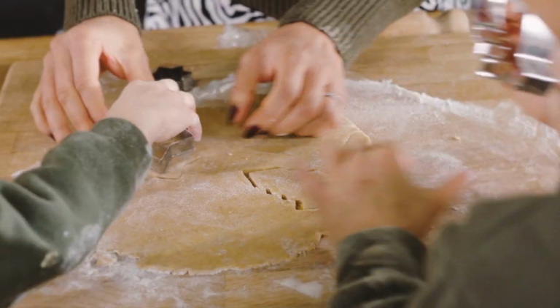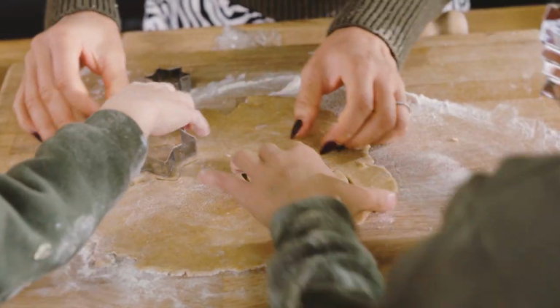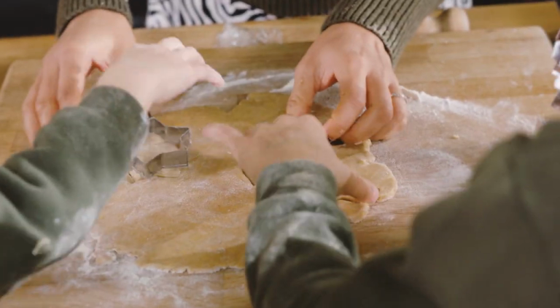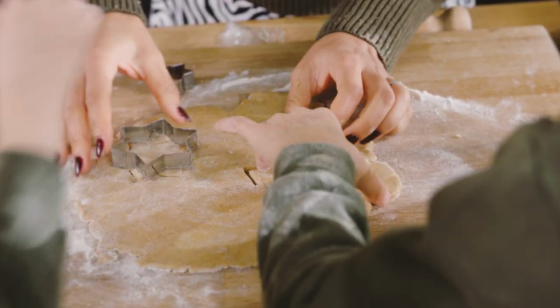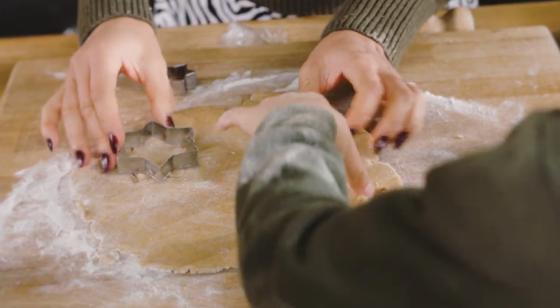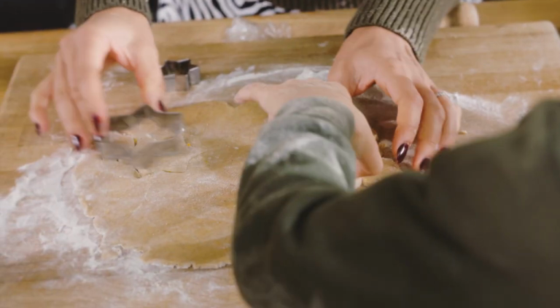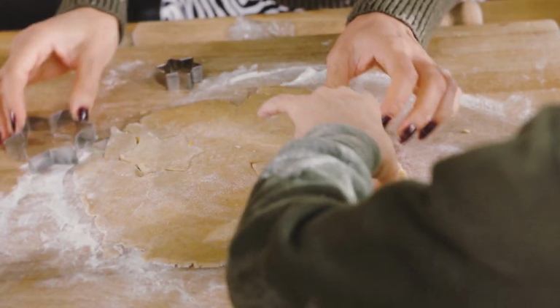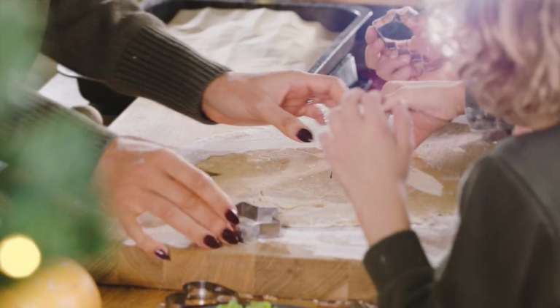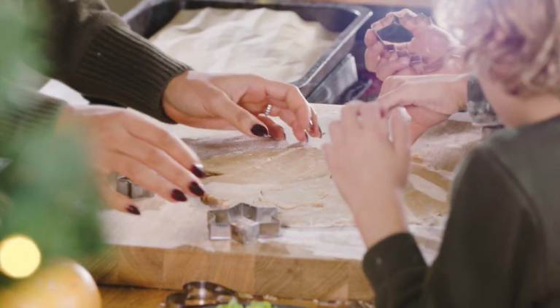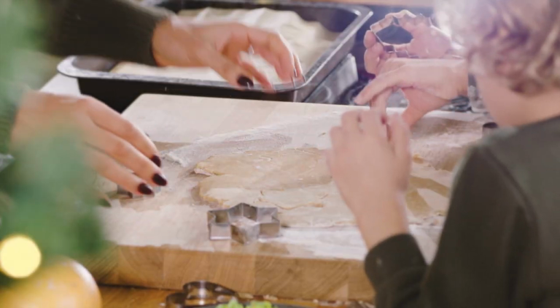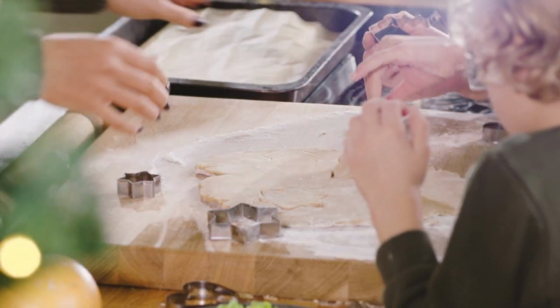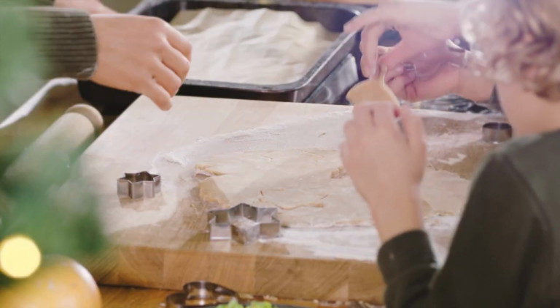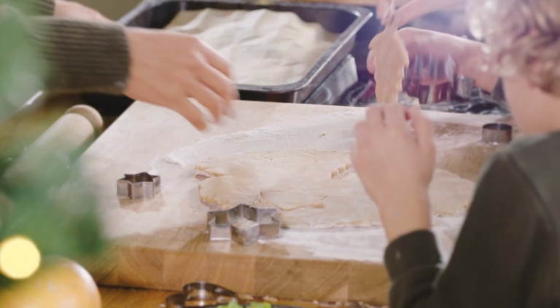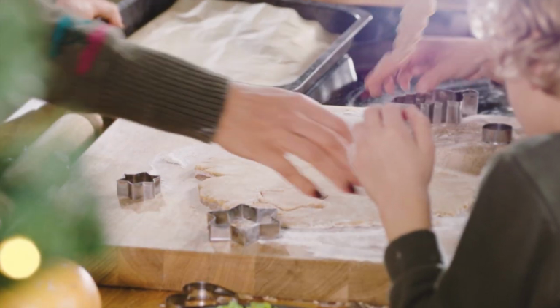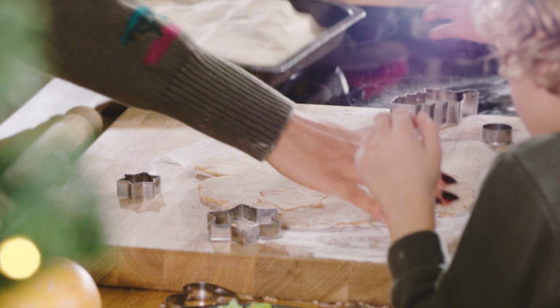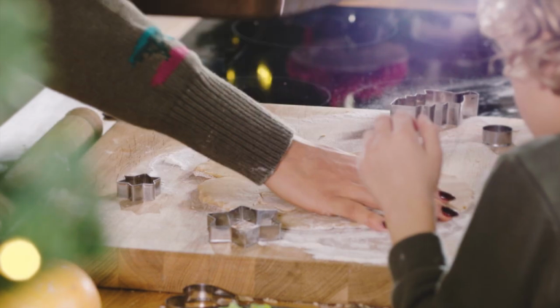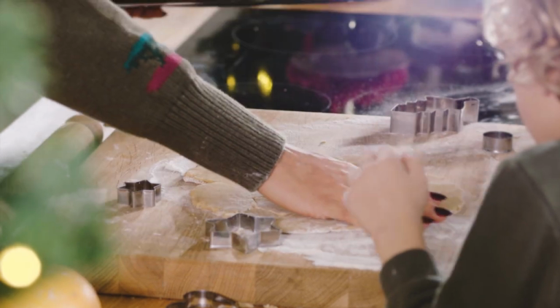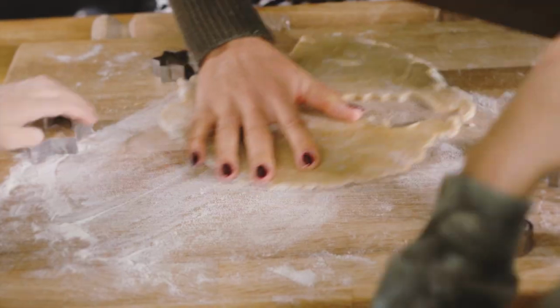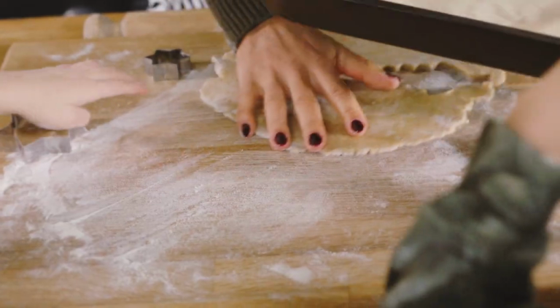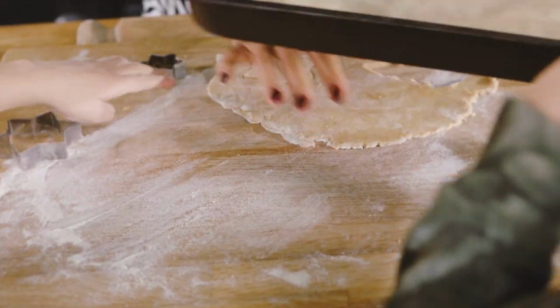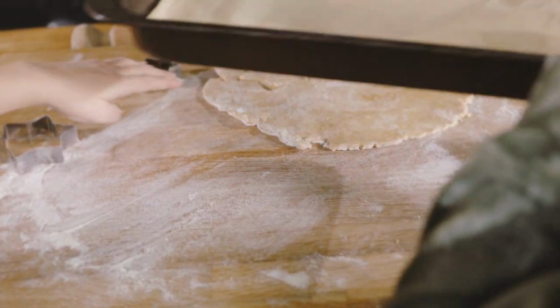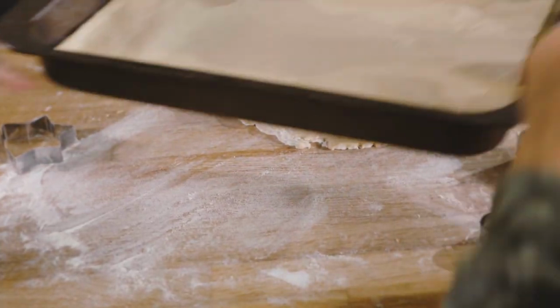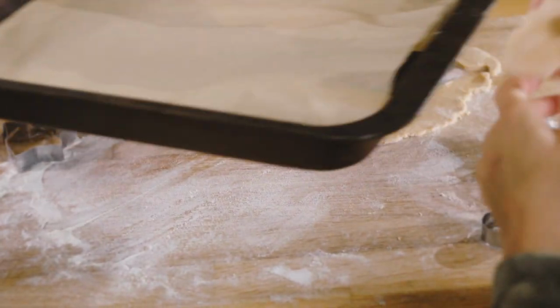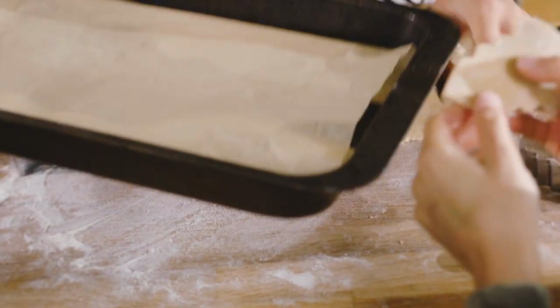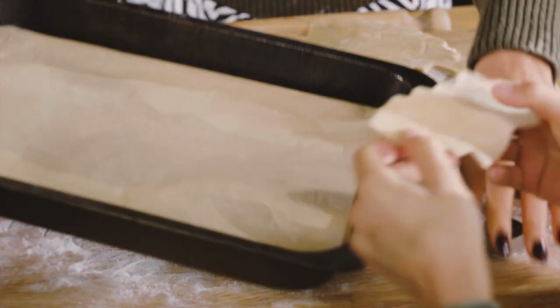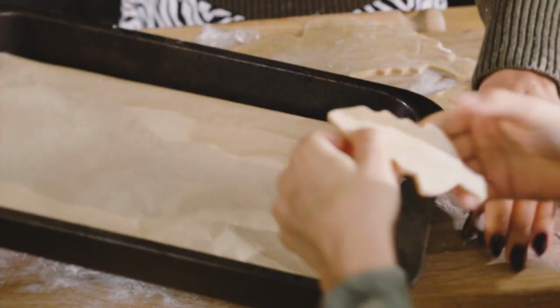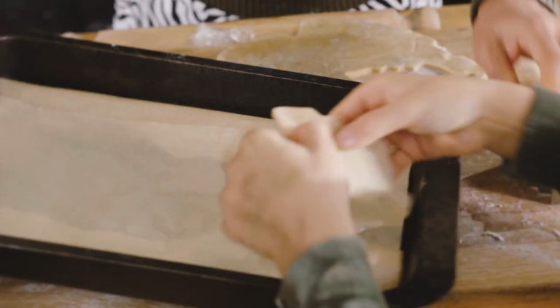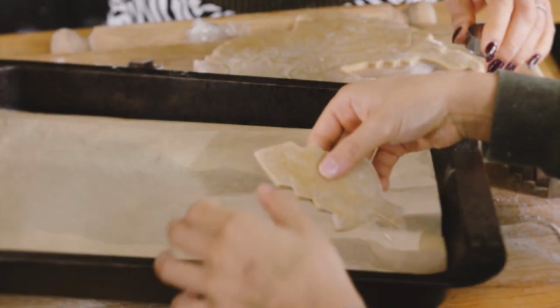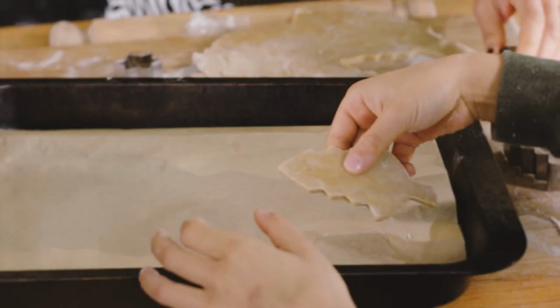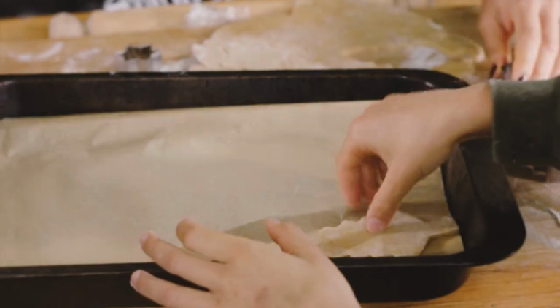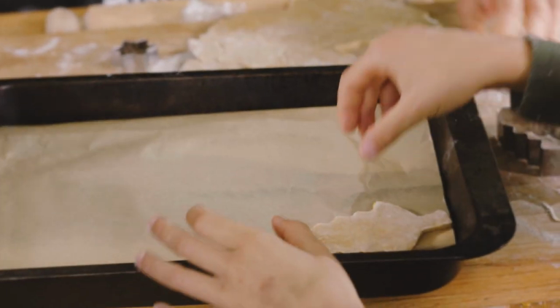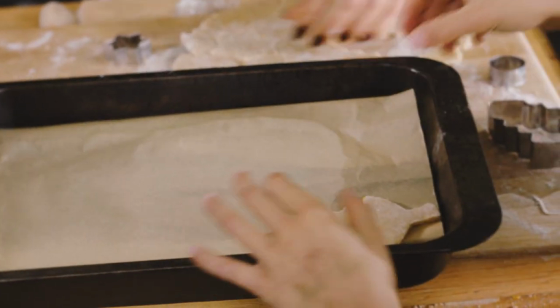Take out your shapes and put it on the tray. And cut out. Where's your star?